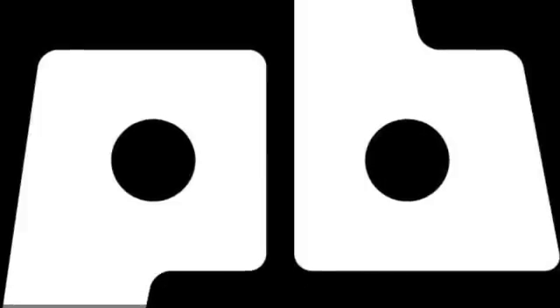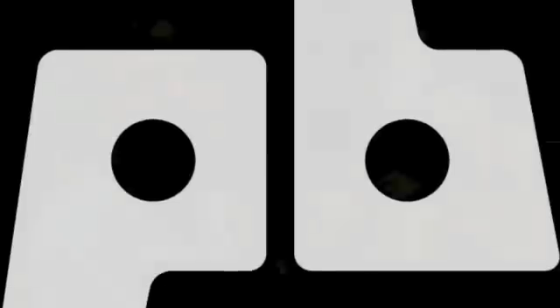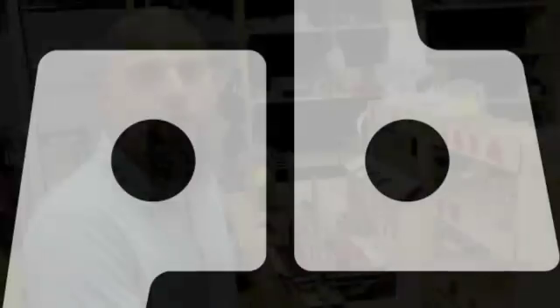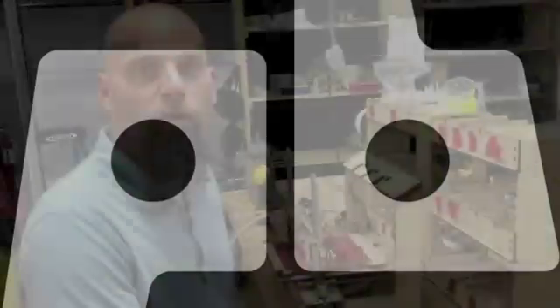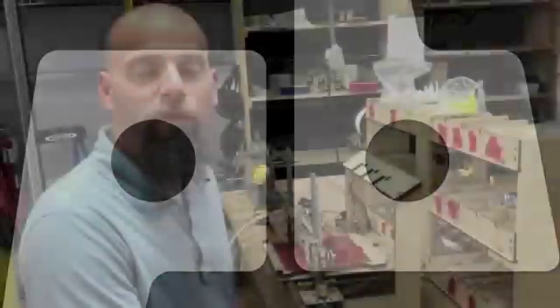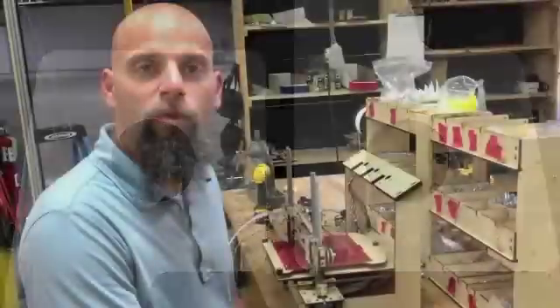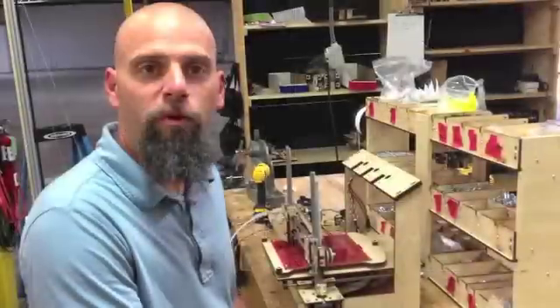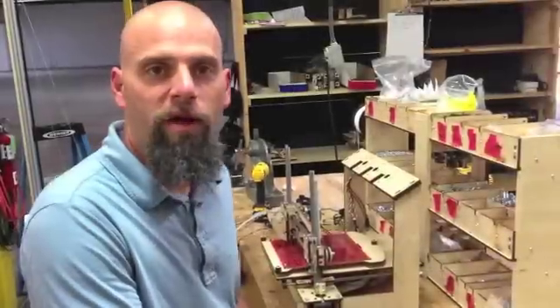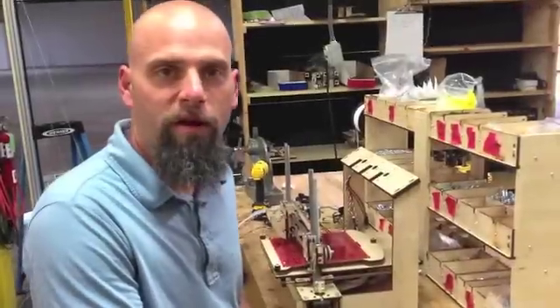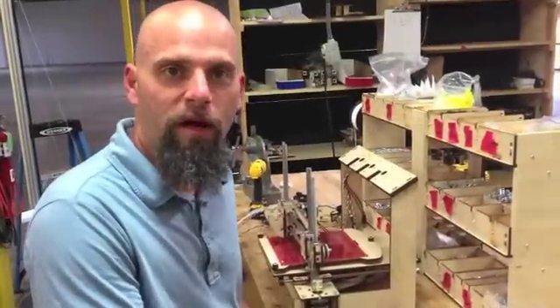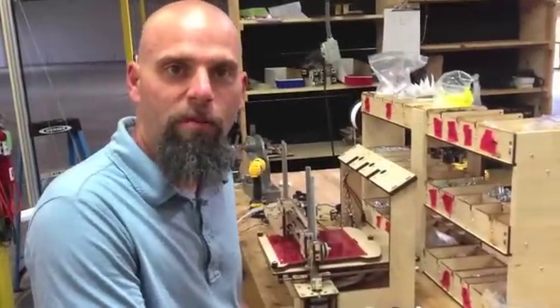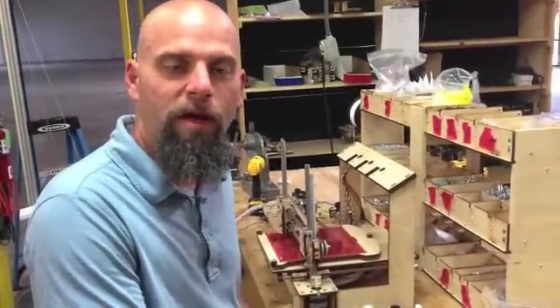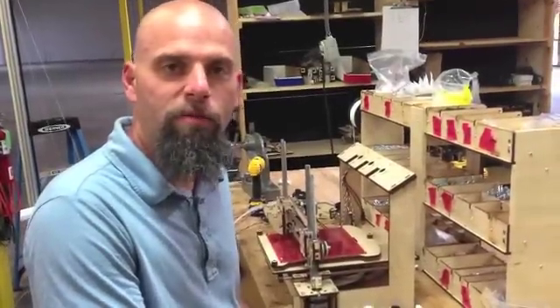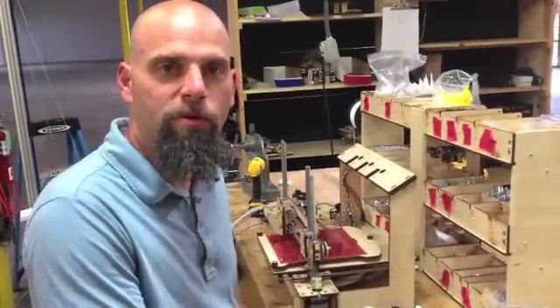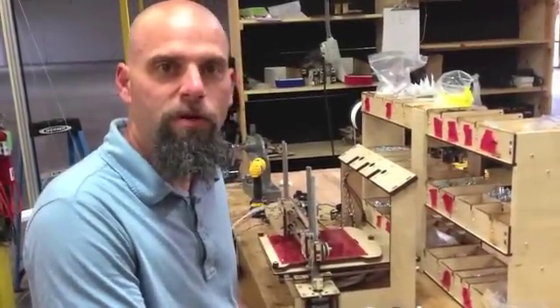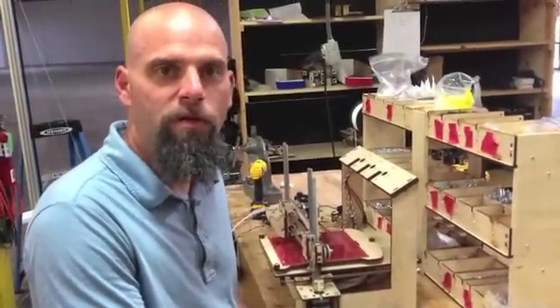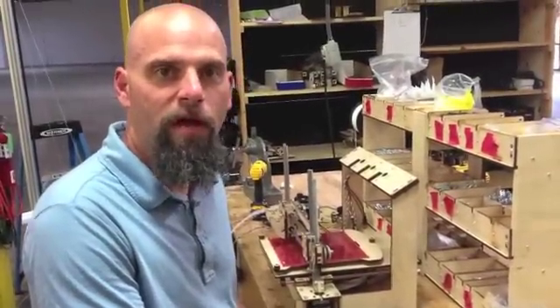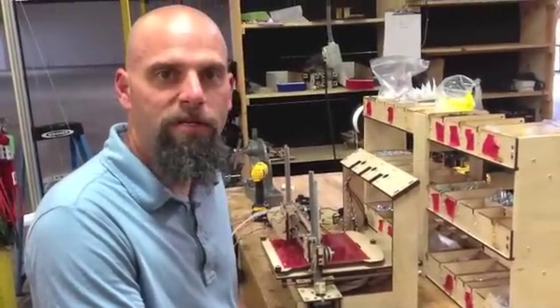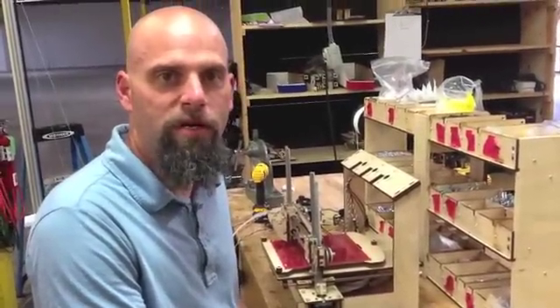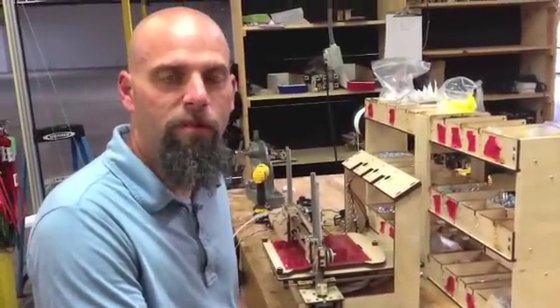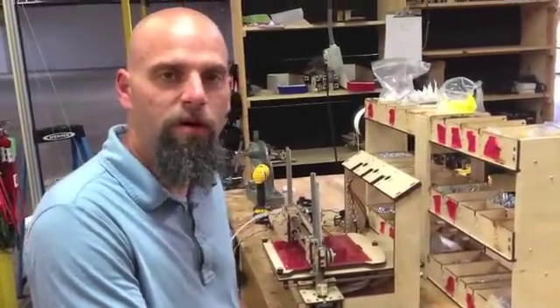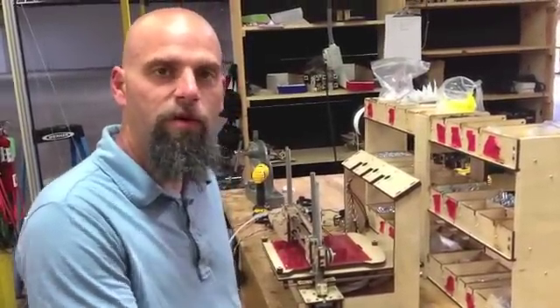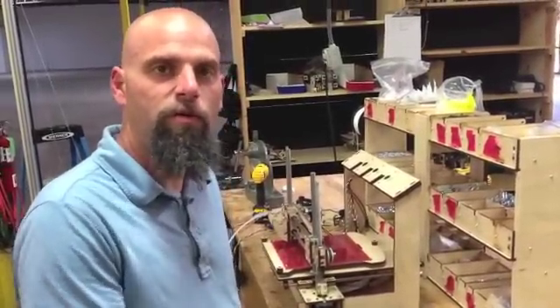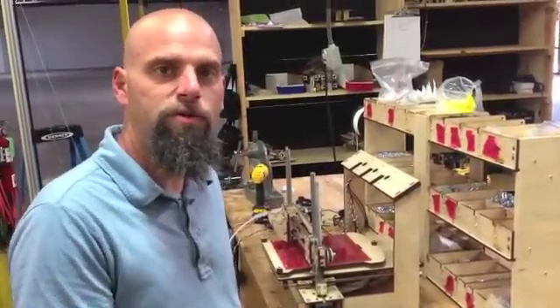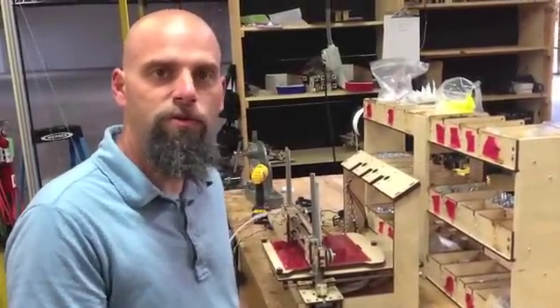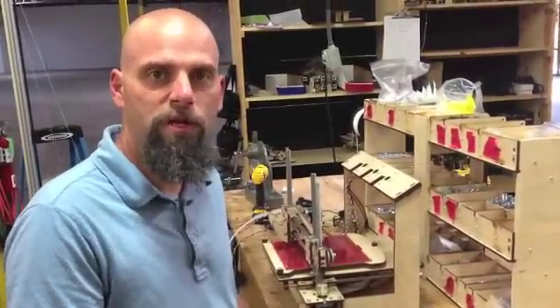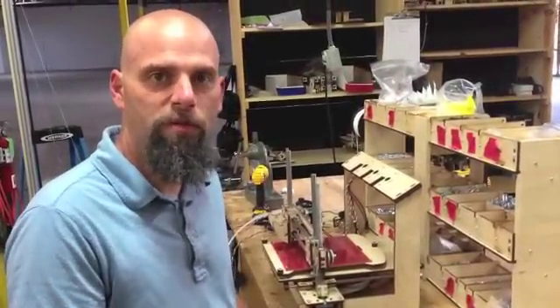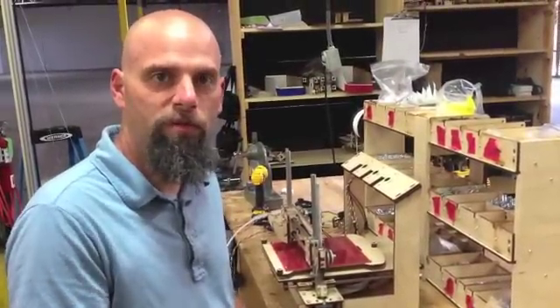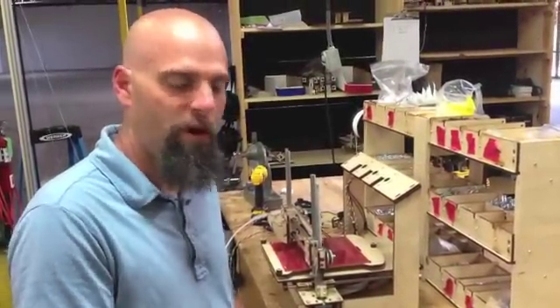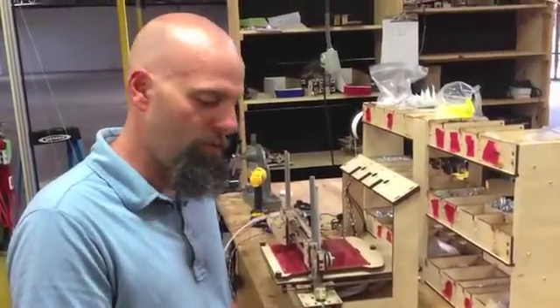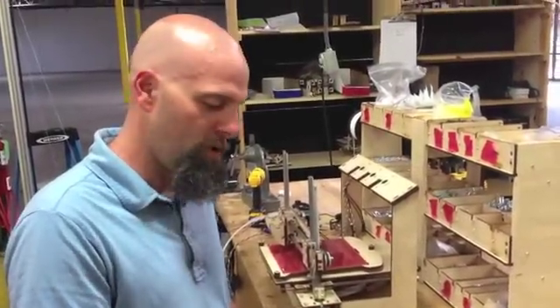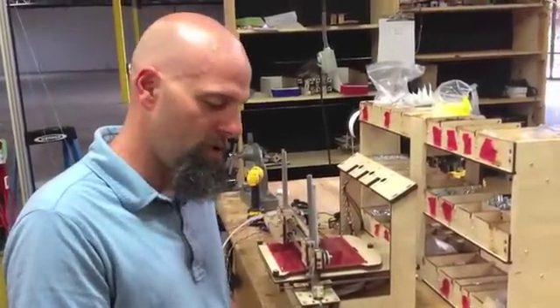This is Brook Drumm with PrintrBot.com and I'm showing you the last step of the dual extruder setup that we've got for you here.